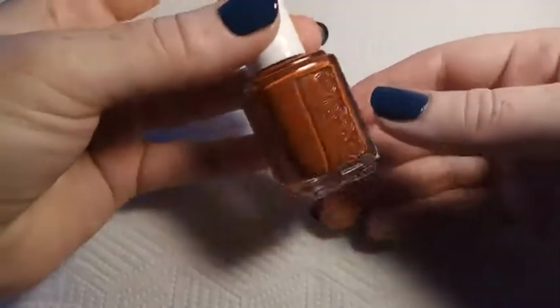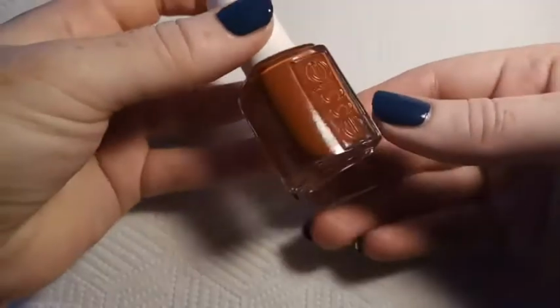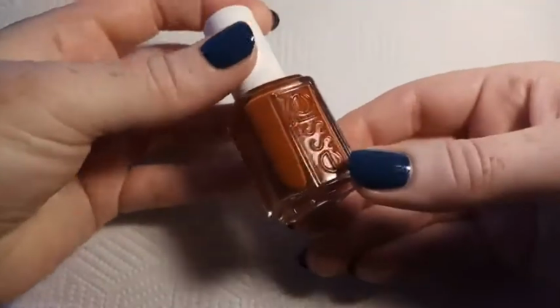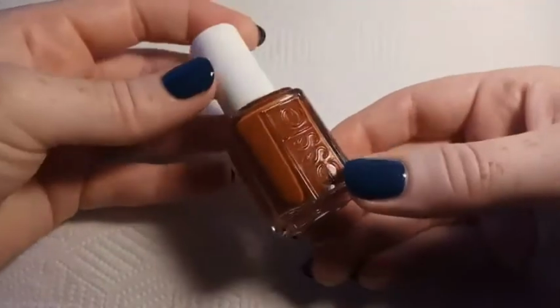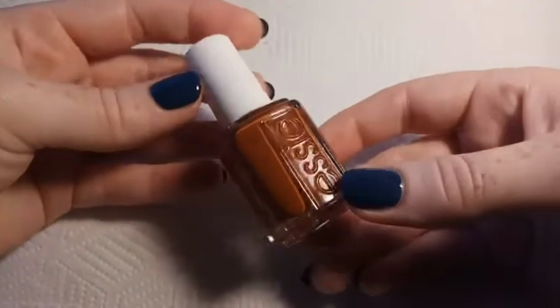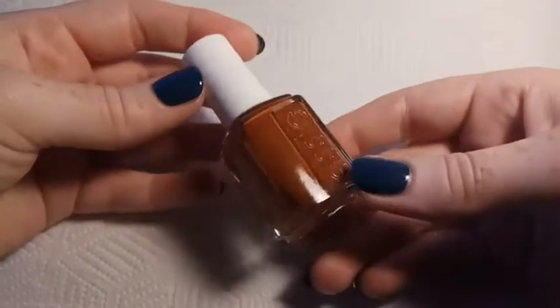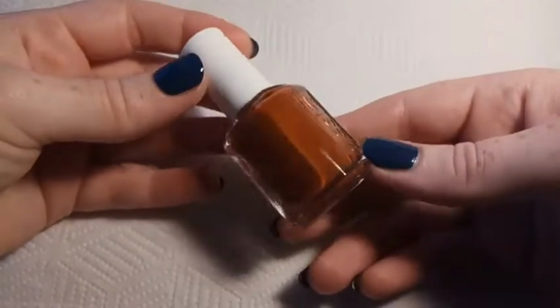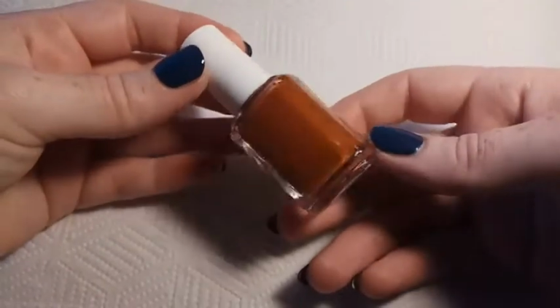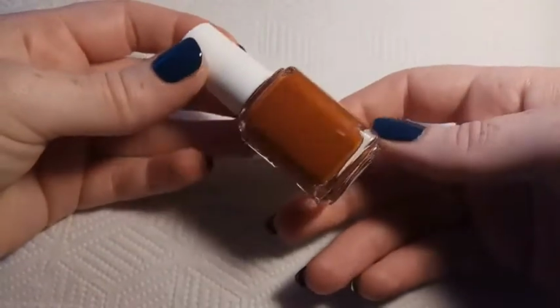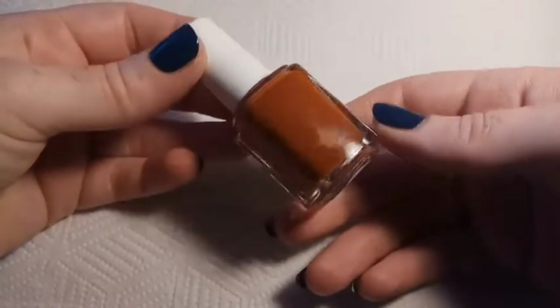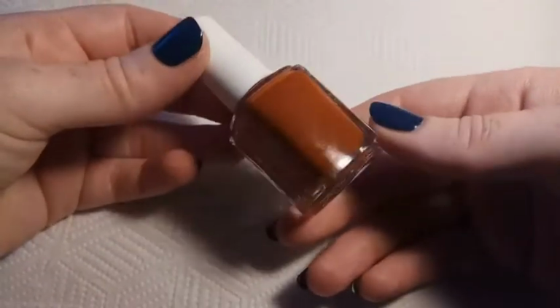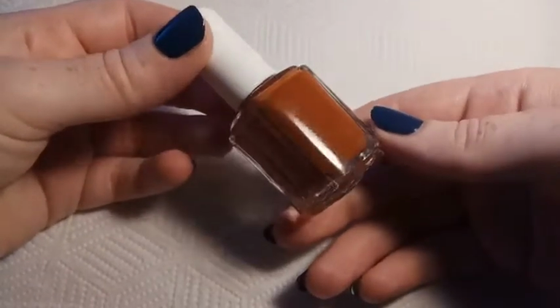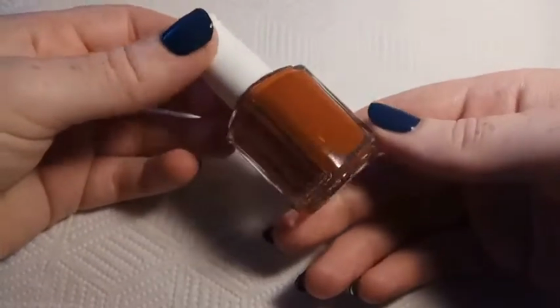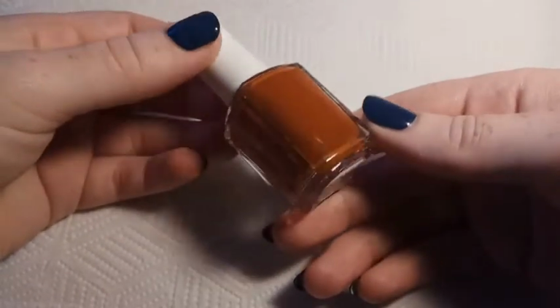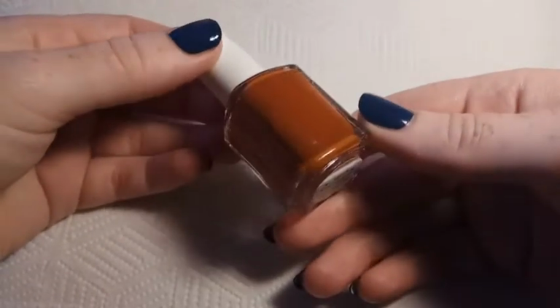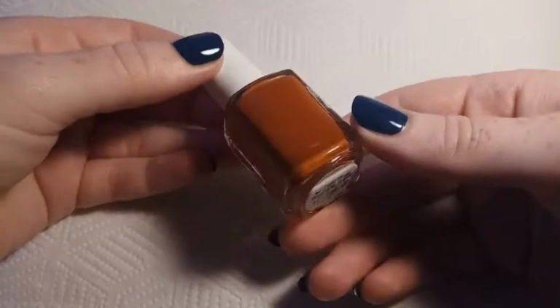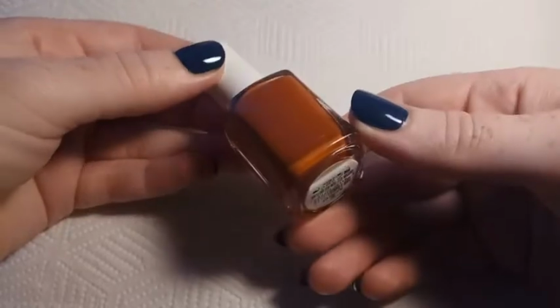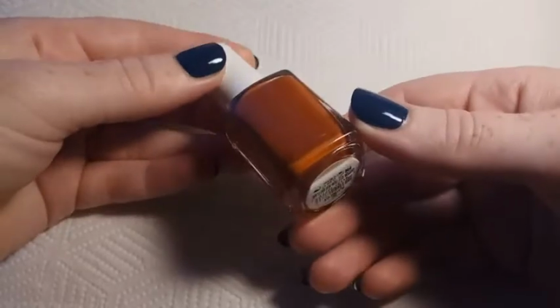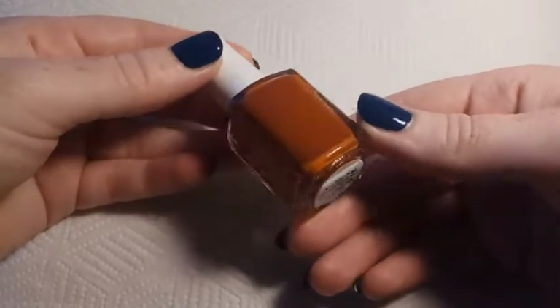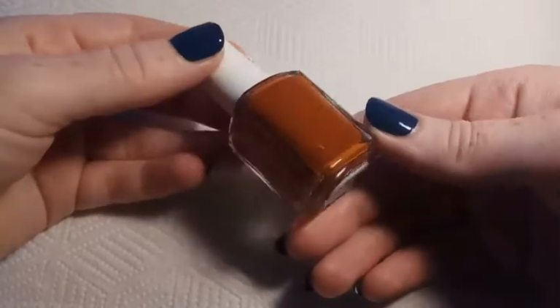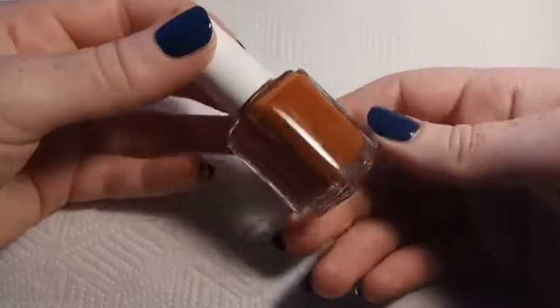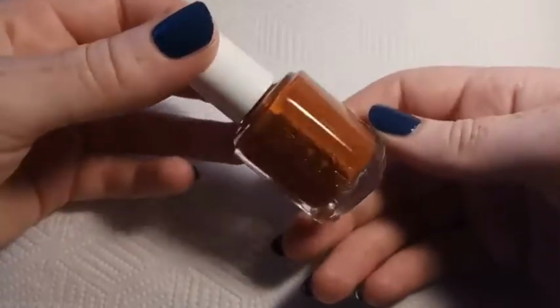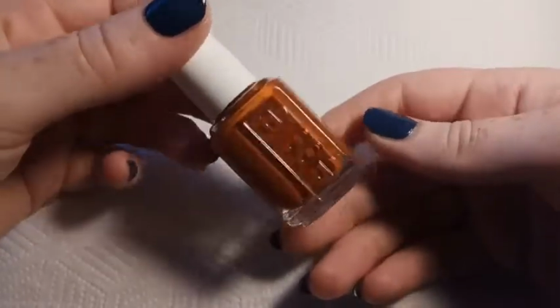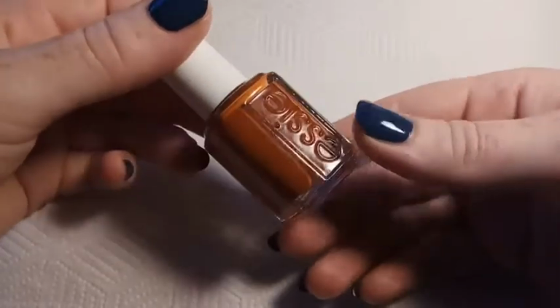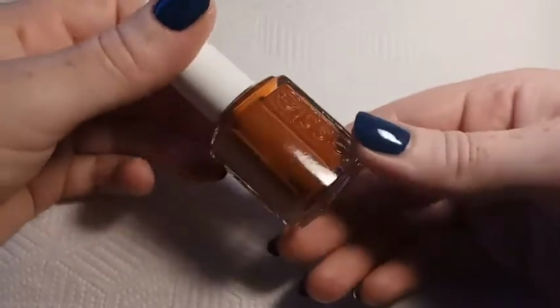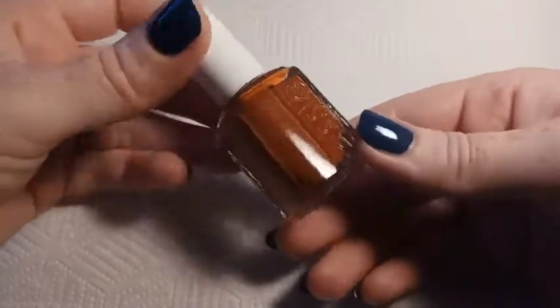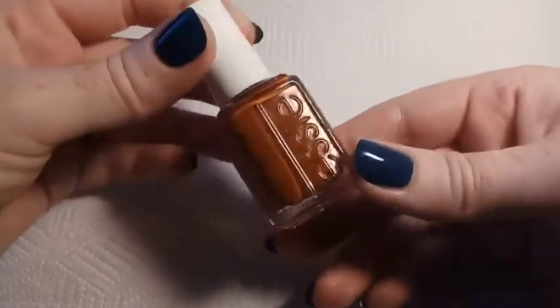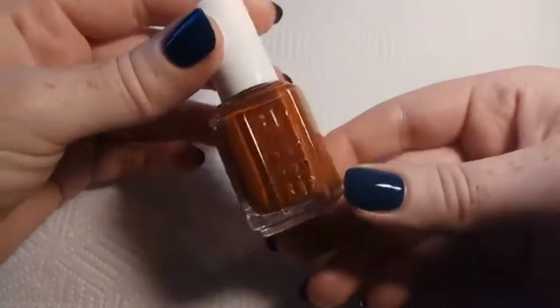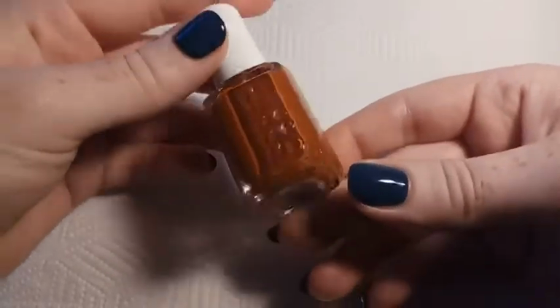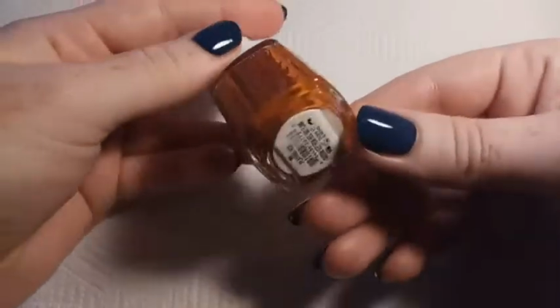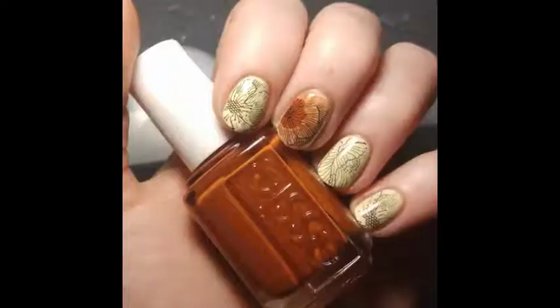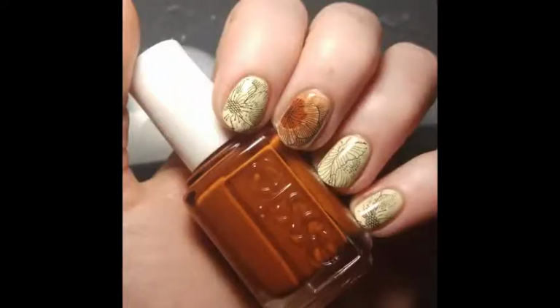This is Essie's Play in Koi, and this is from the Fall 2016 Kimono Over collection. This is a rich burnt orange cream.